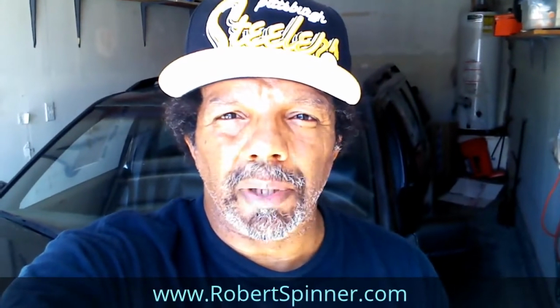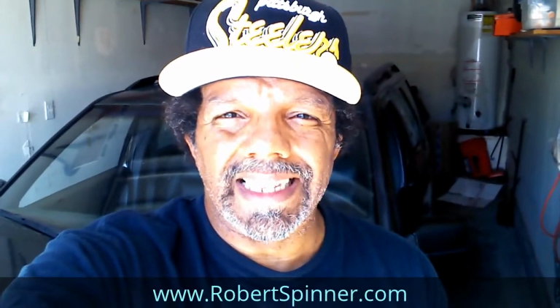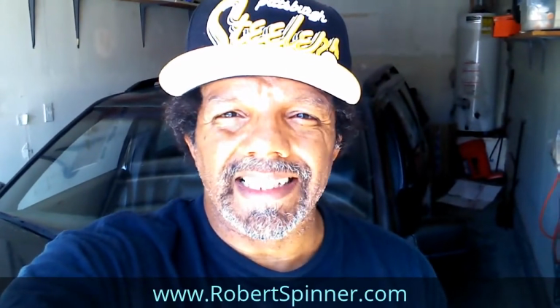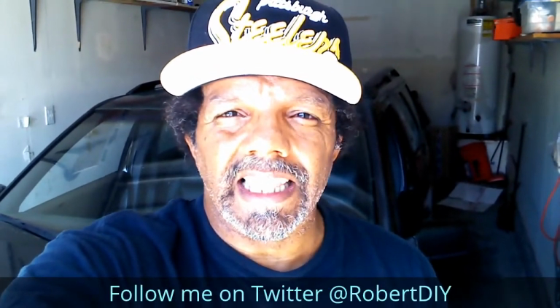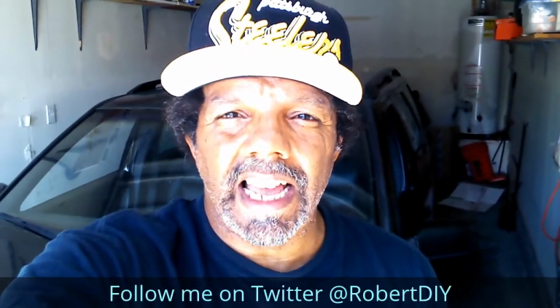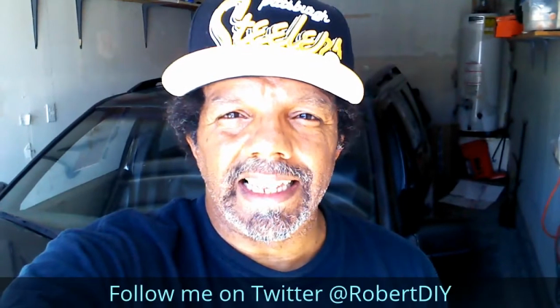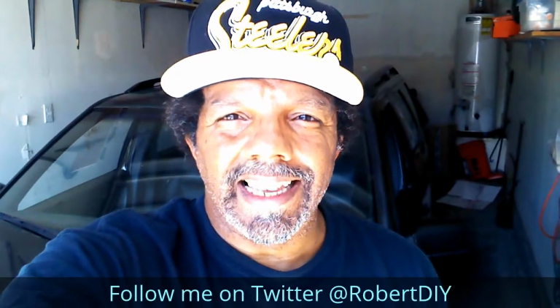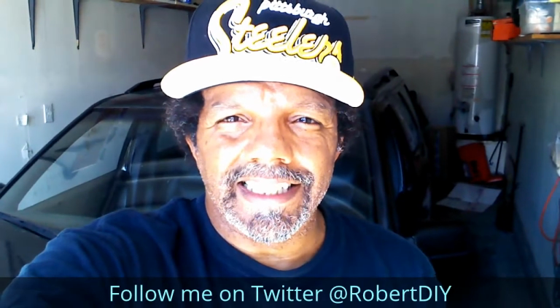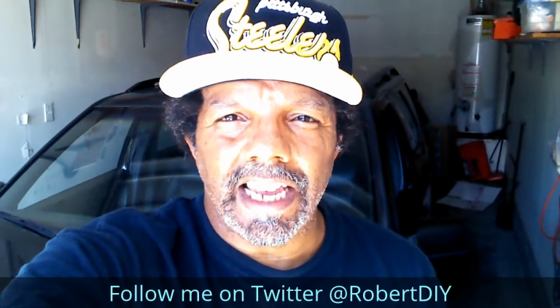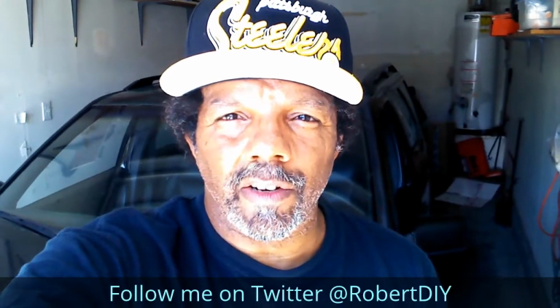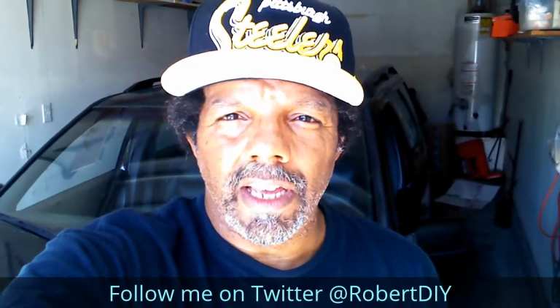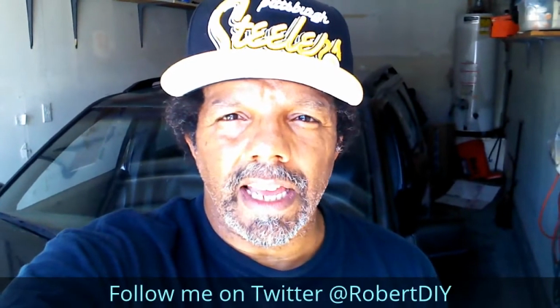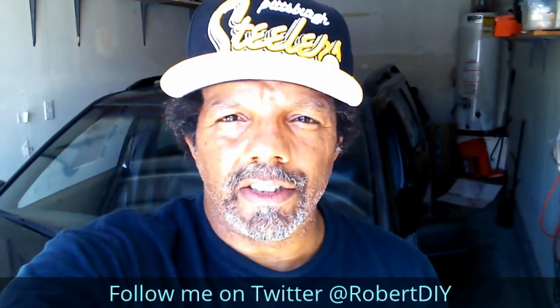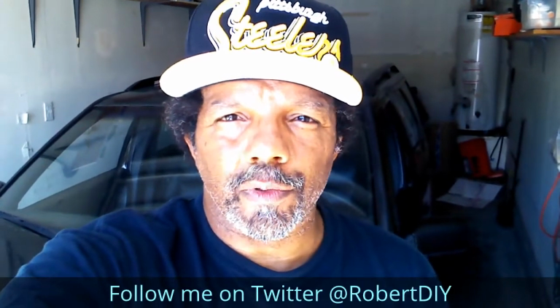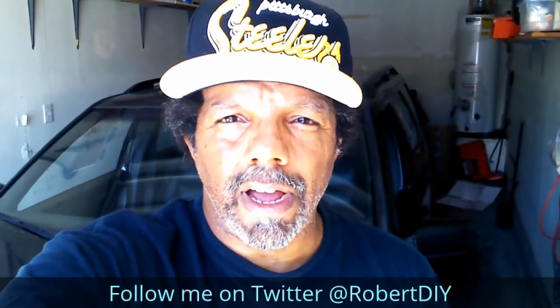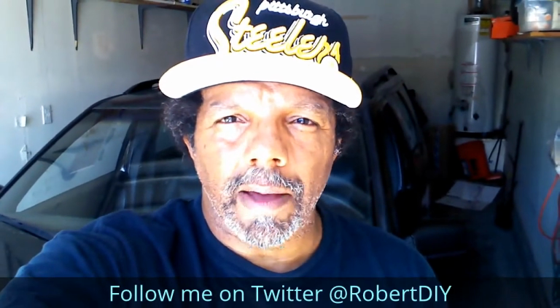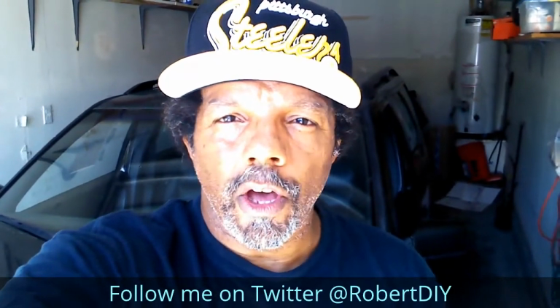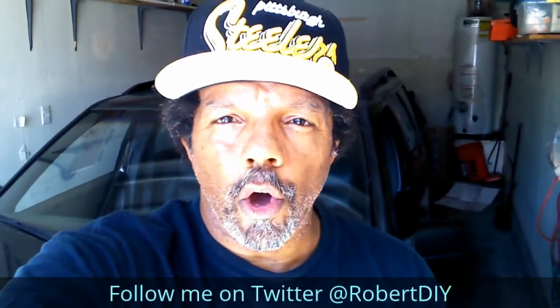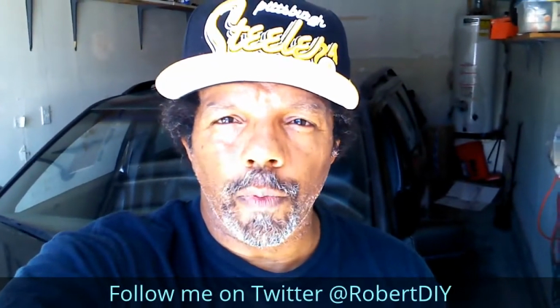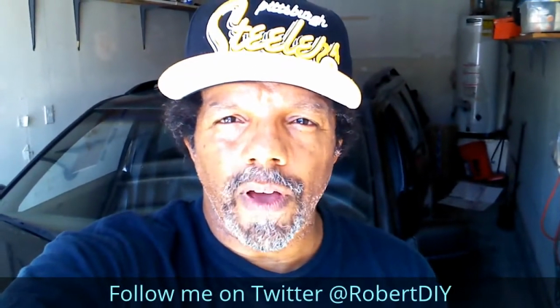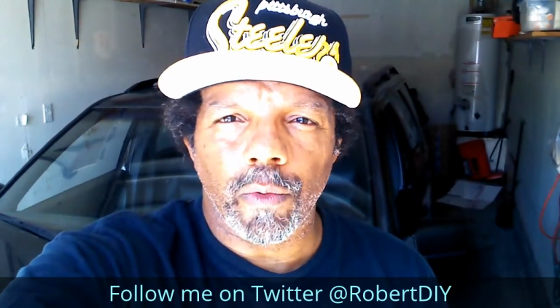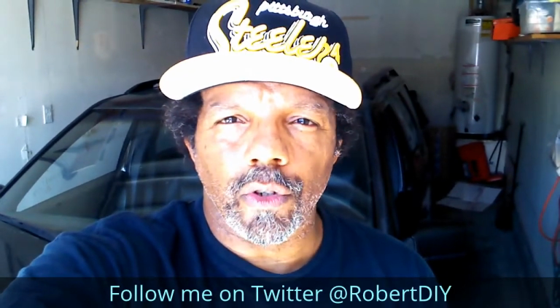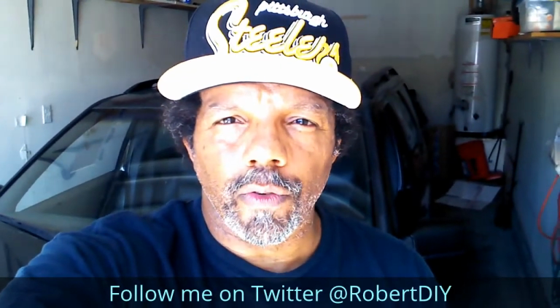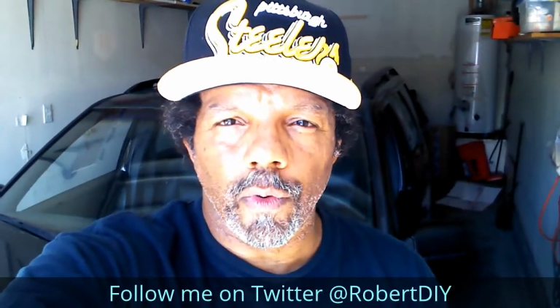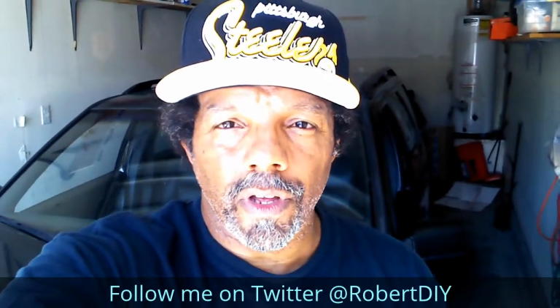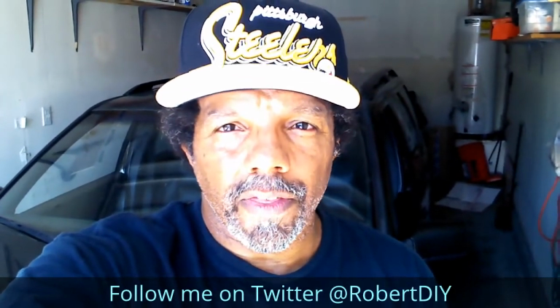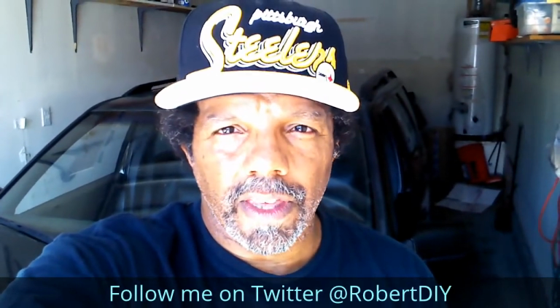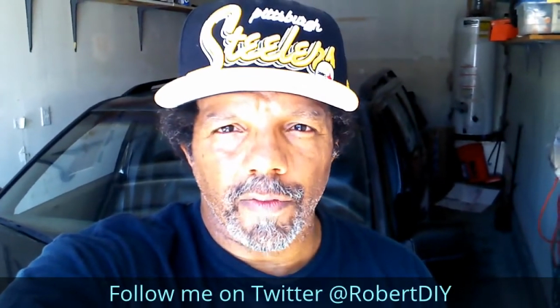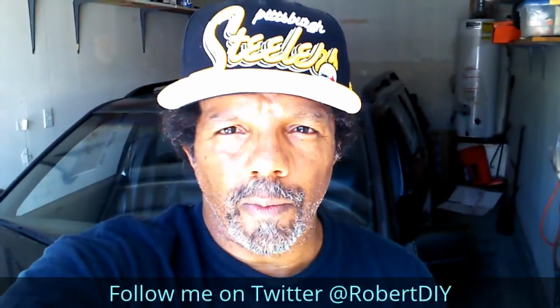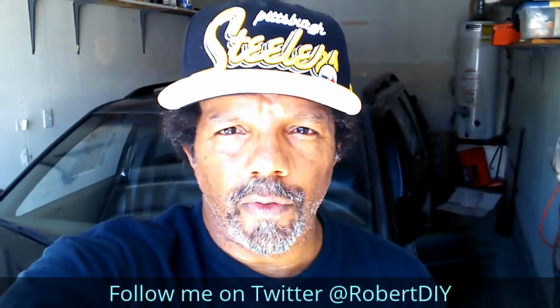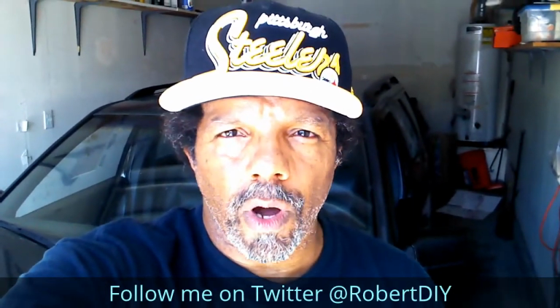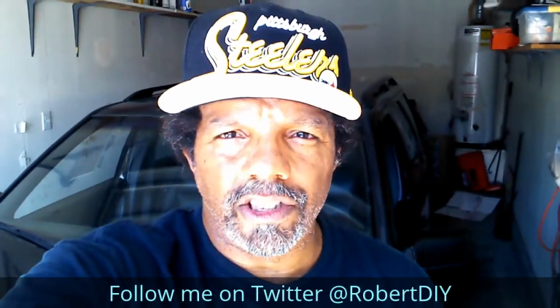Please like, share, and subscribe. I hope you find what you're looking for. Thank you very much for watching.